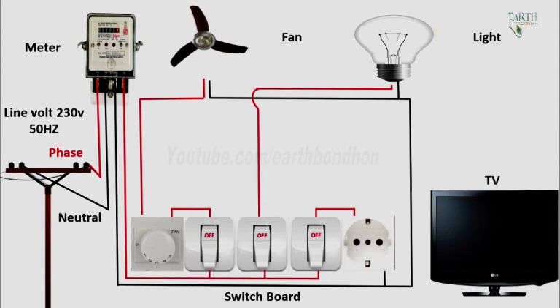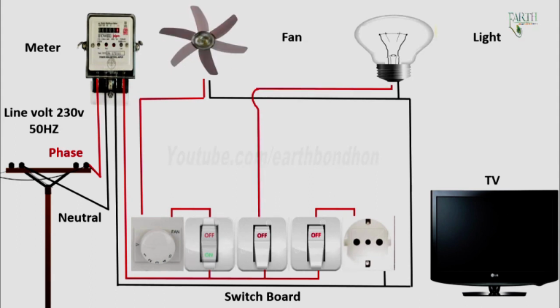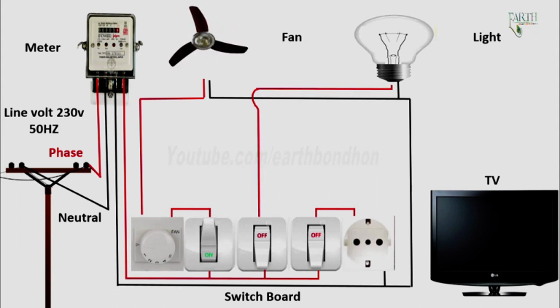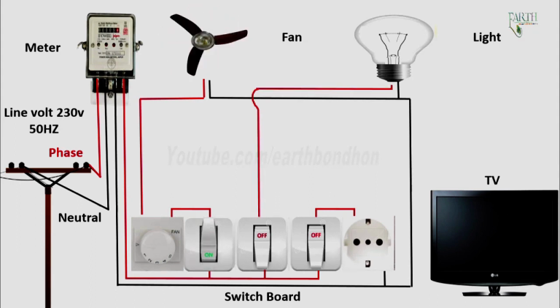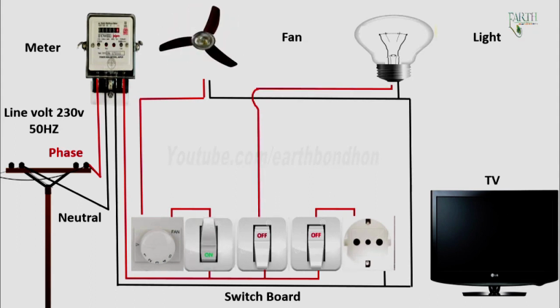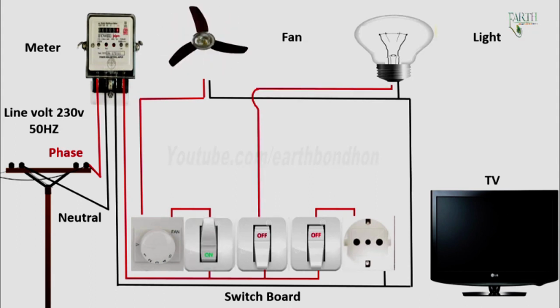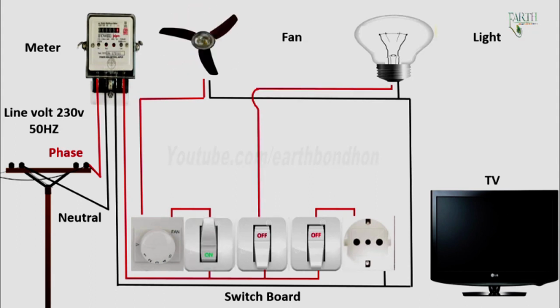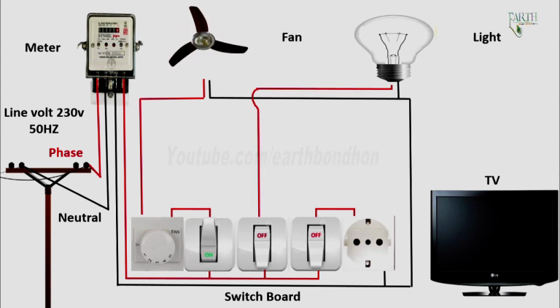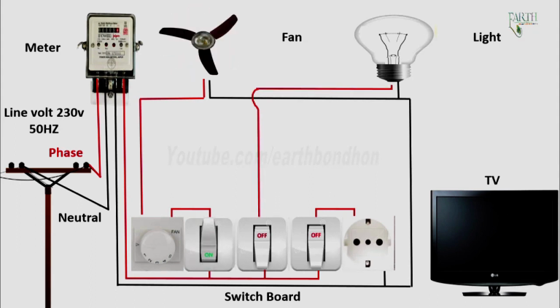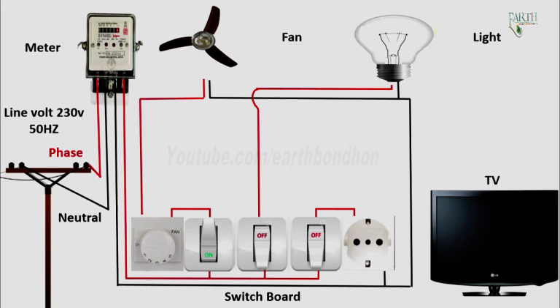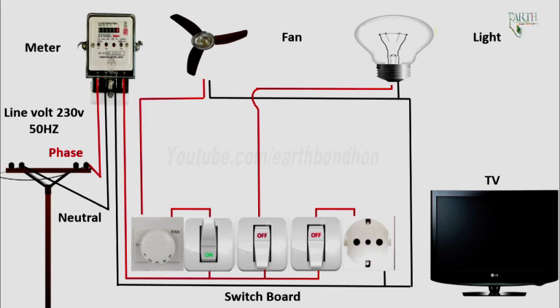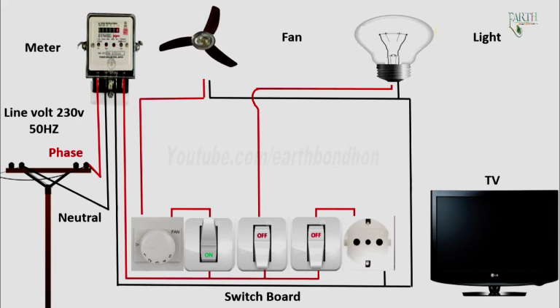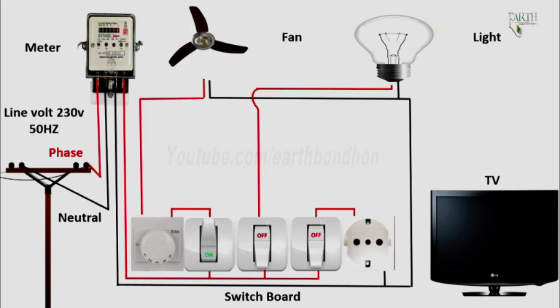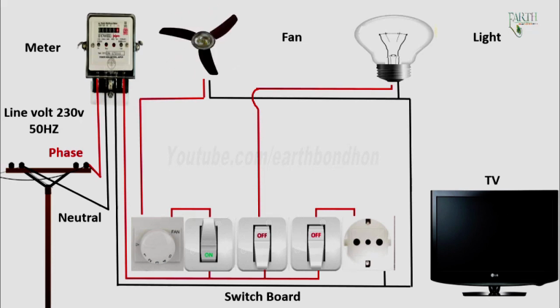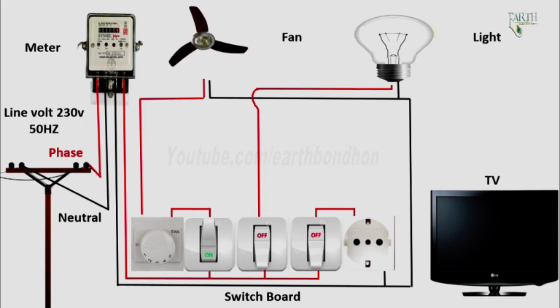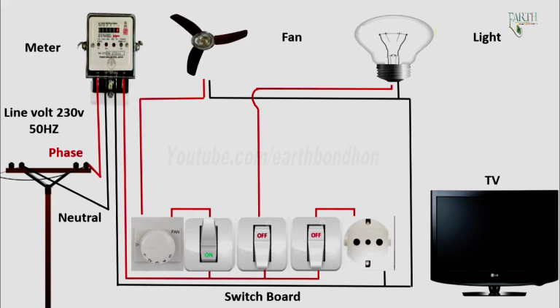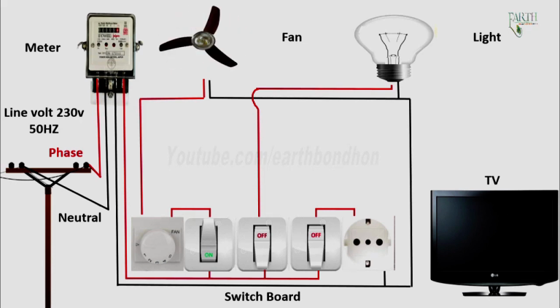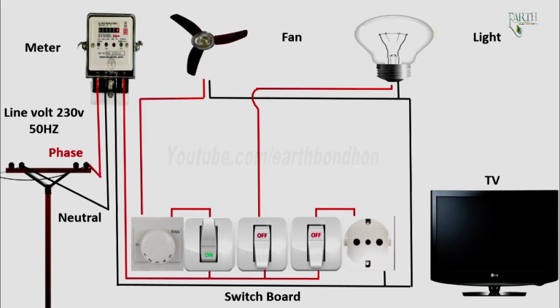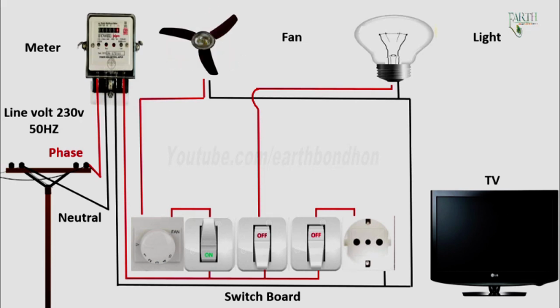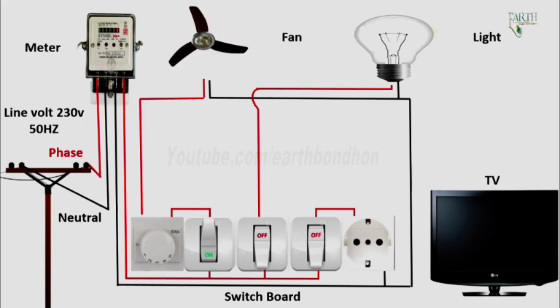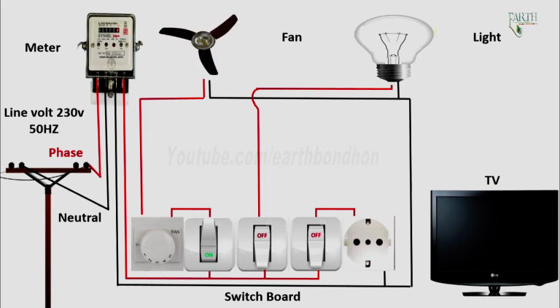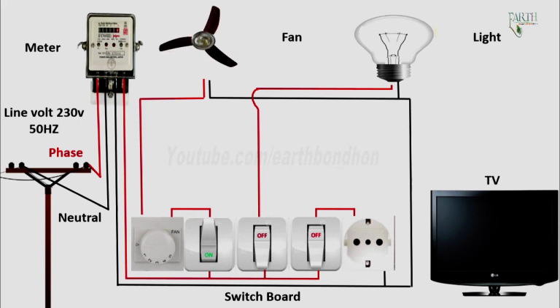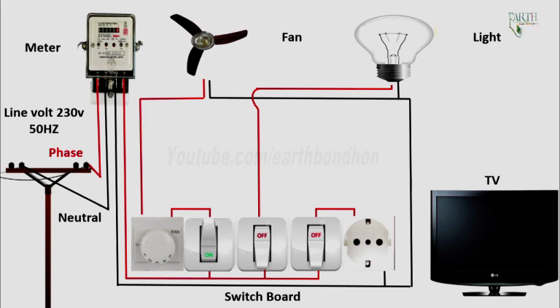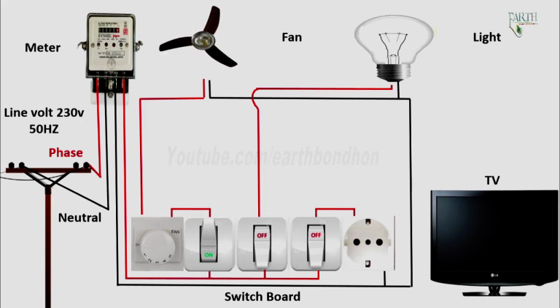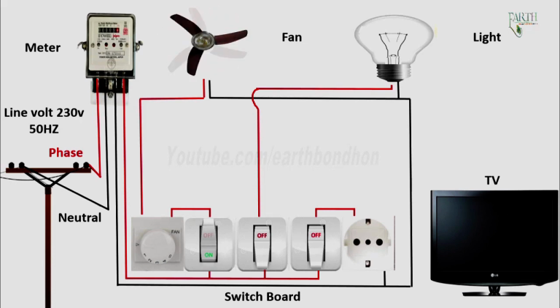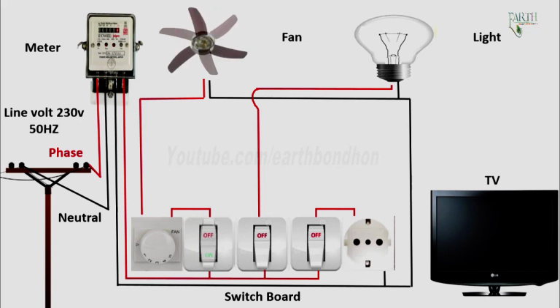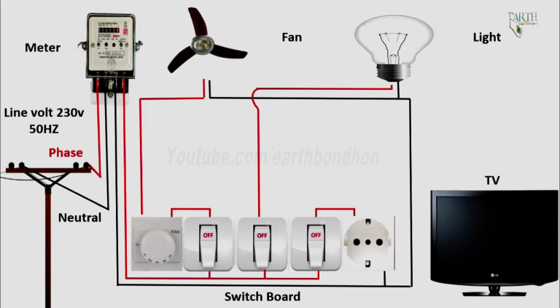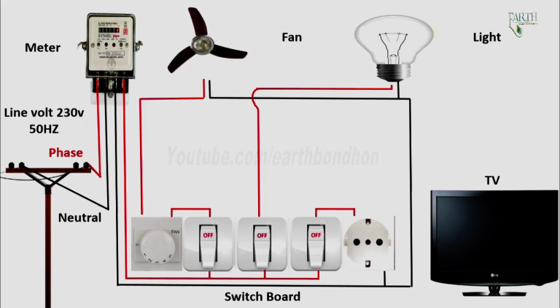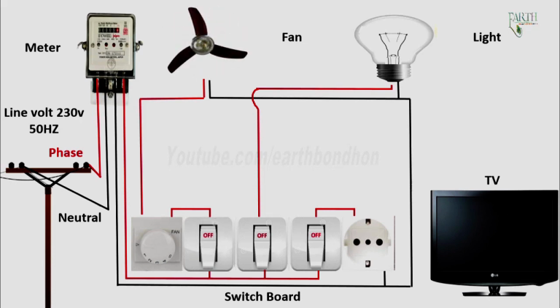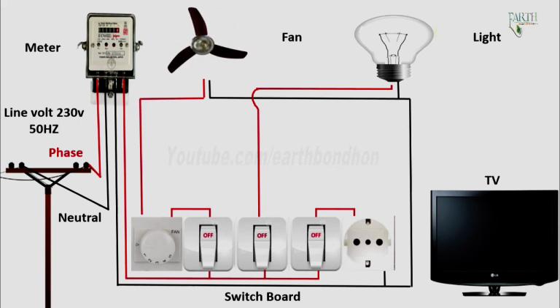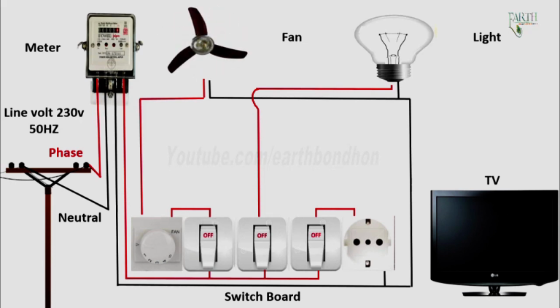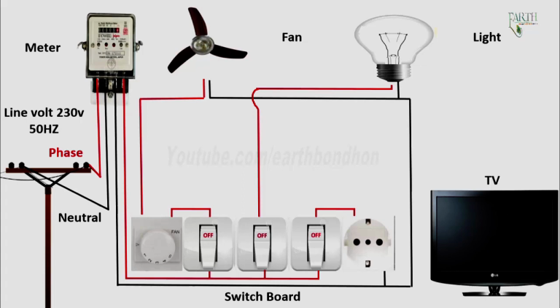Fan switch on — fan running. Fan switch off — fan off.